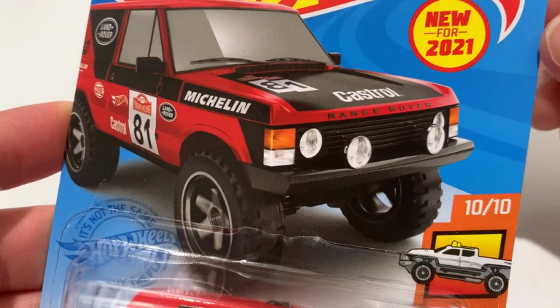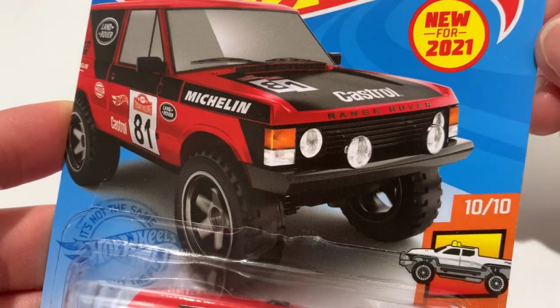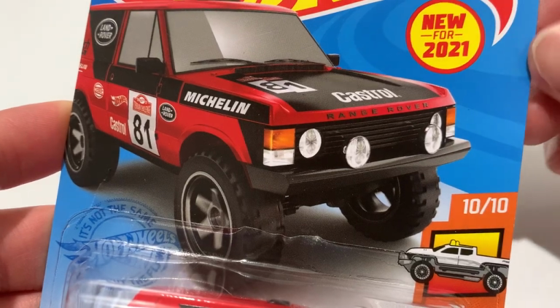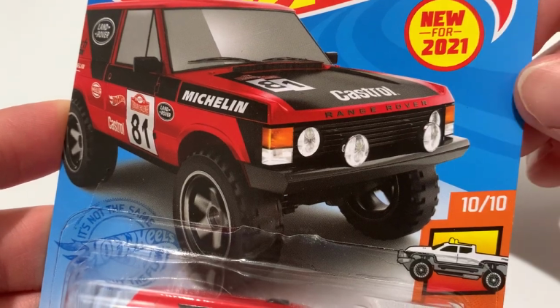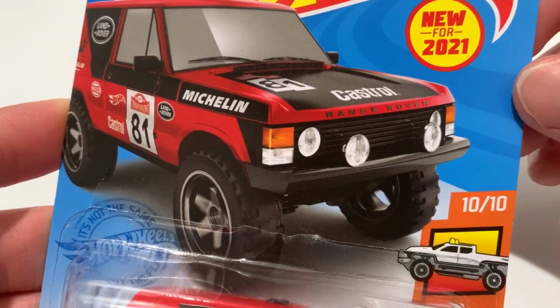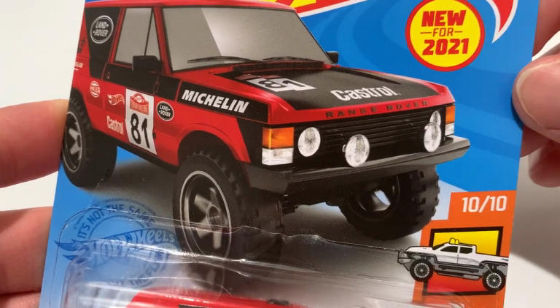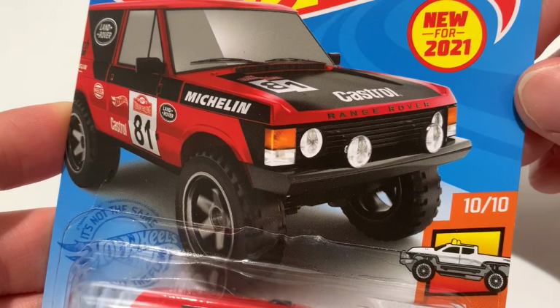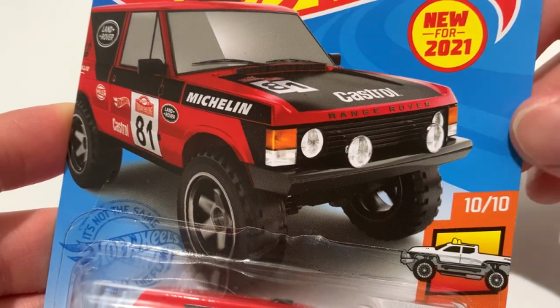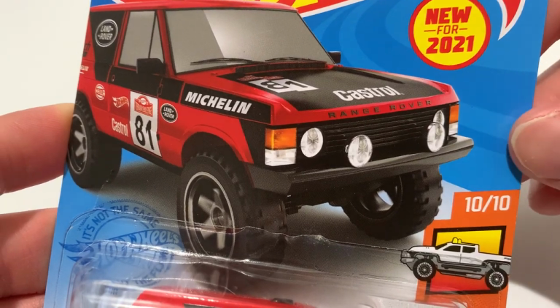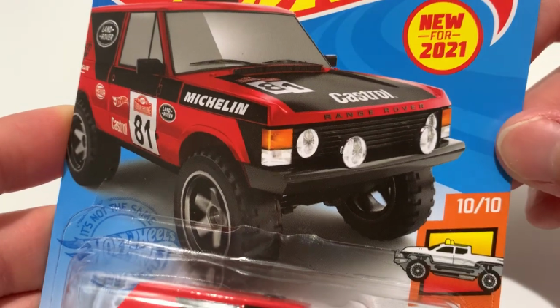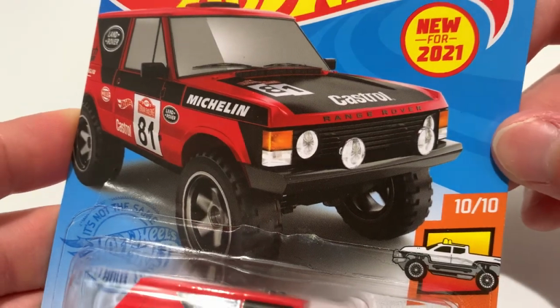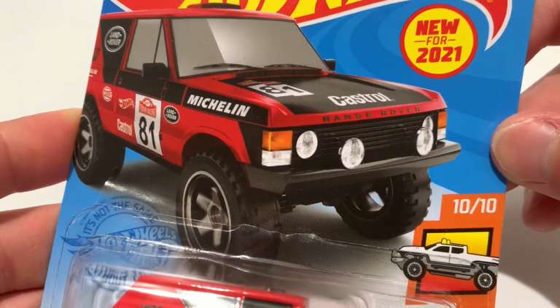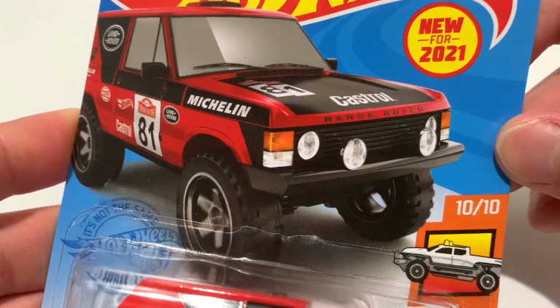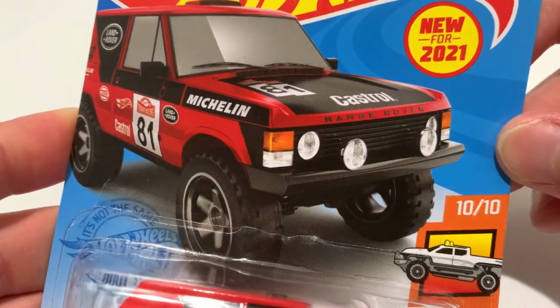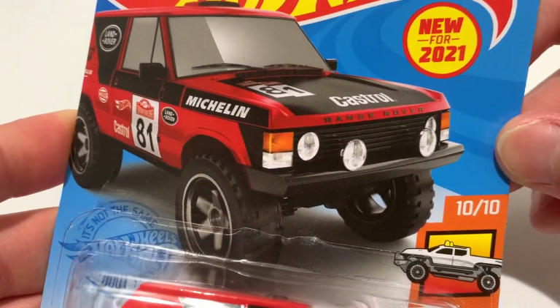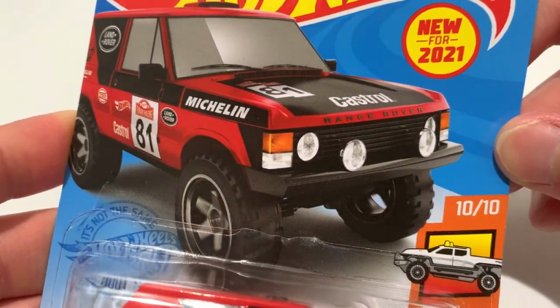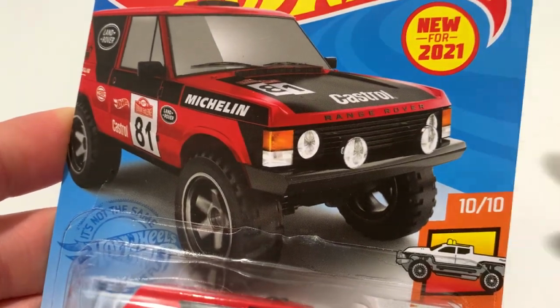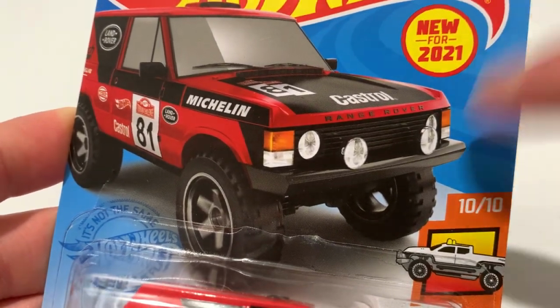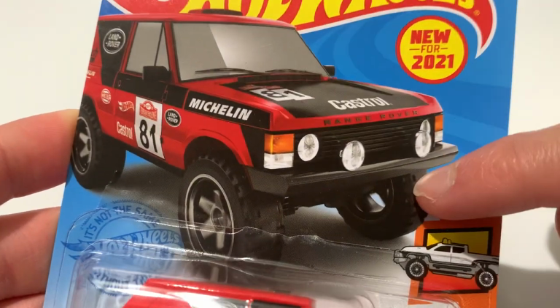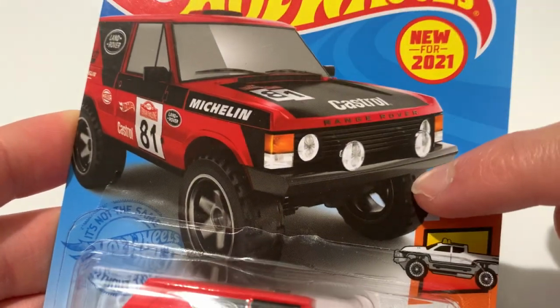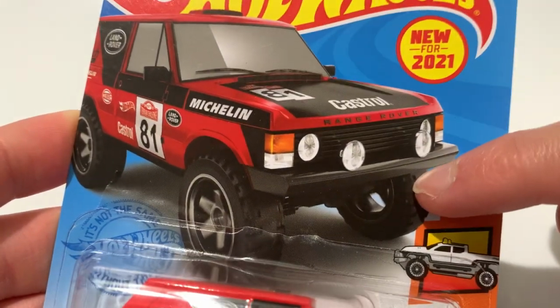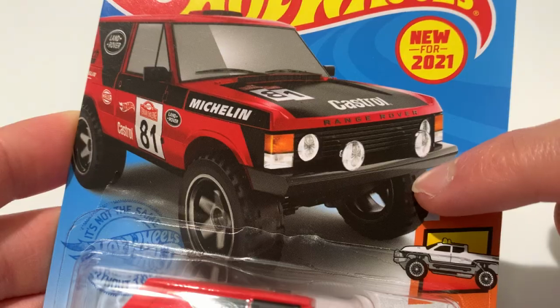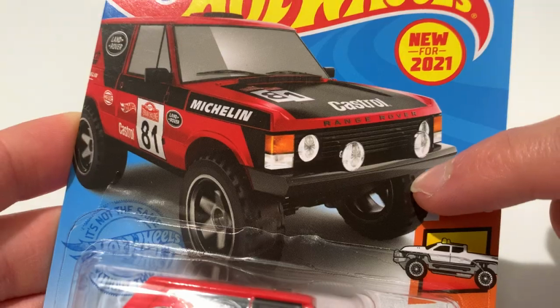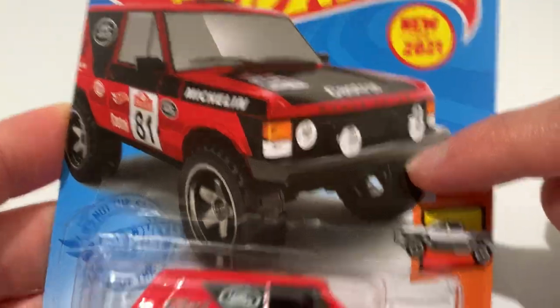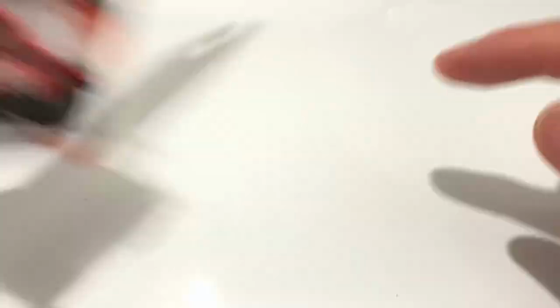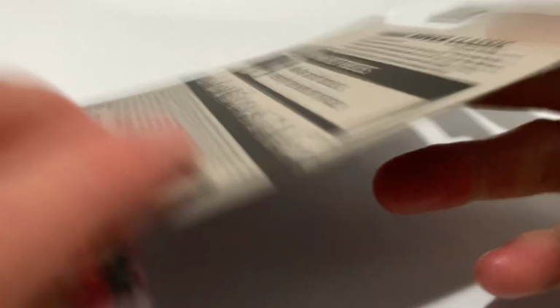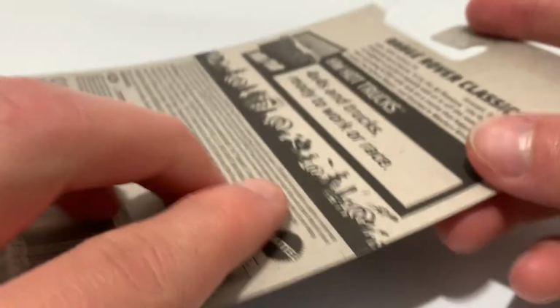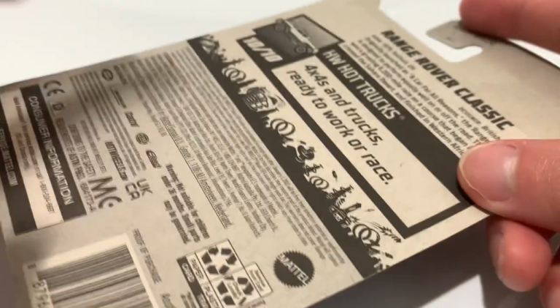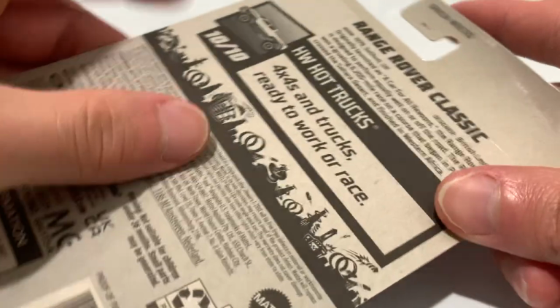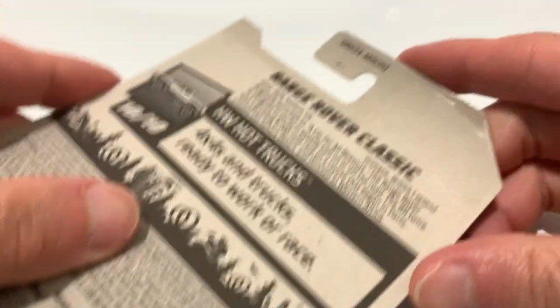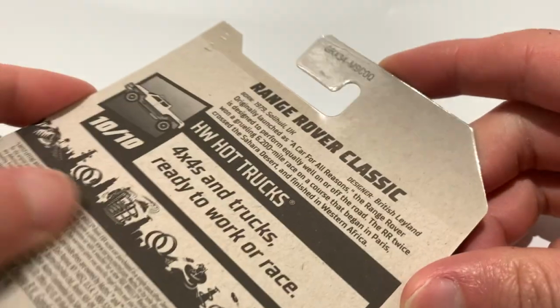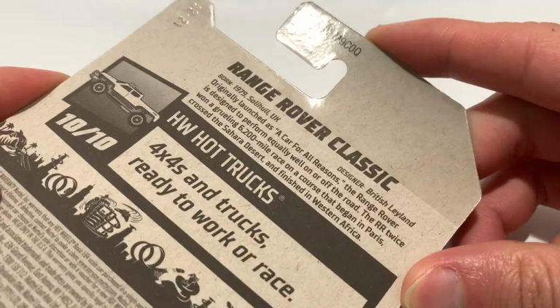Hey YouTube, it's me Julian. Here is the Range Rover Classic, new for 2021. Pretty awesome, love the deco on it.